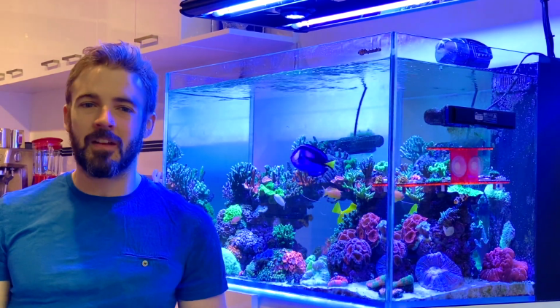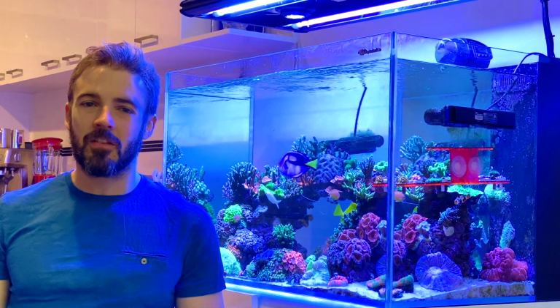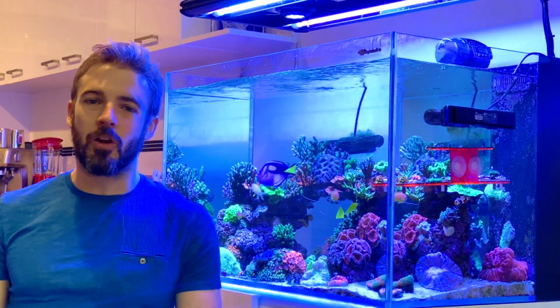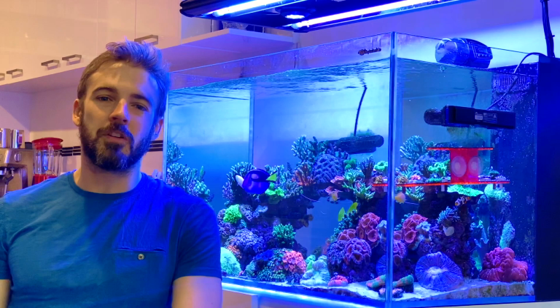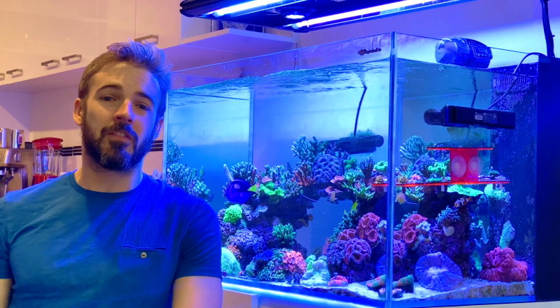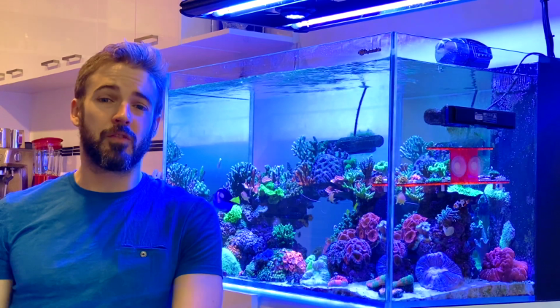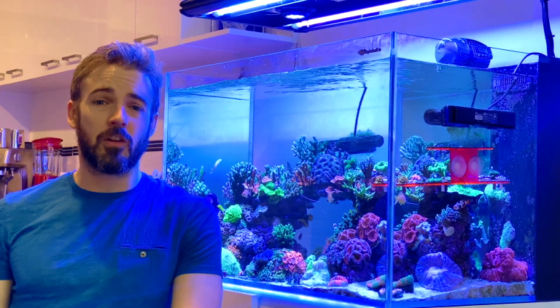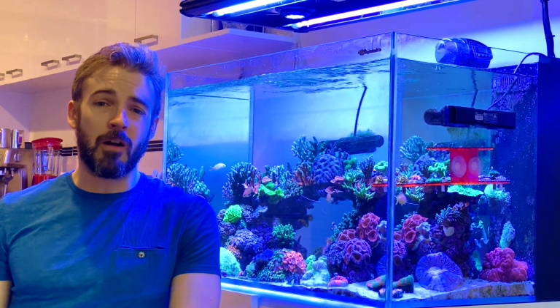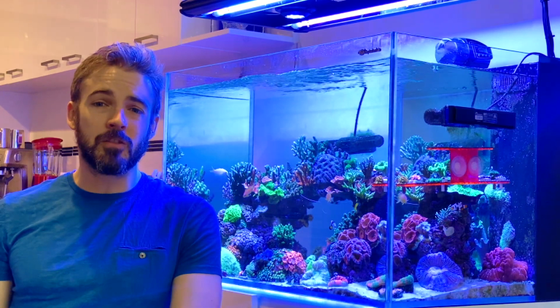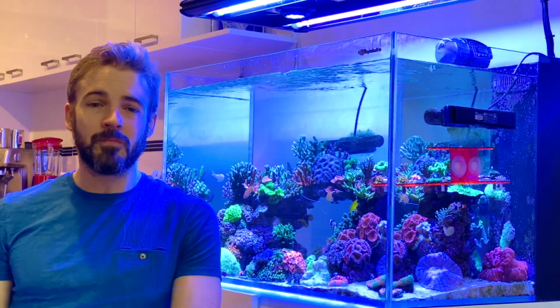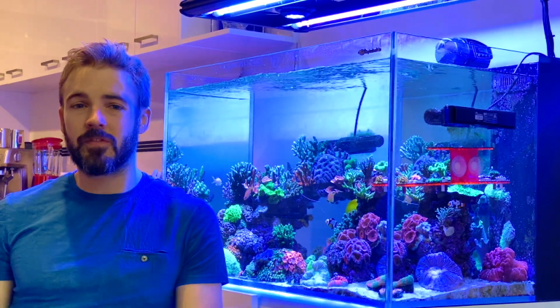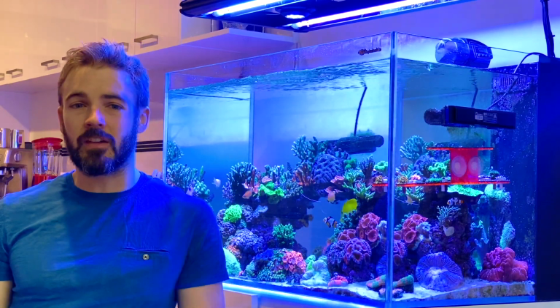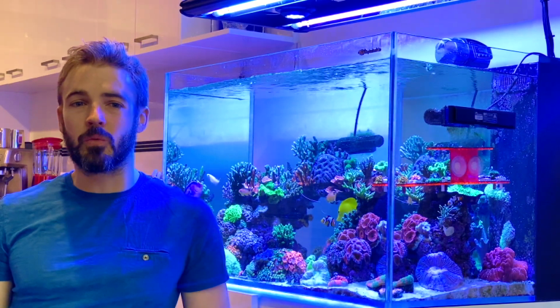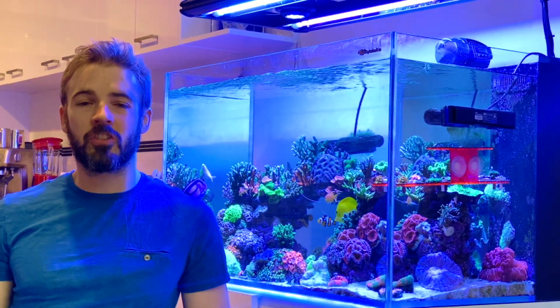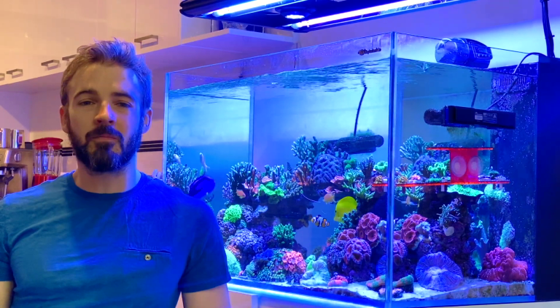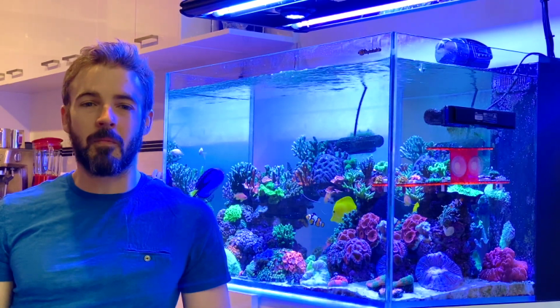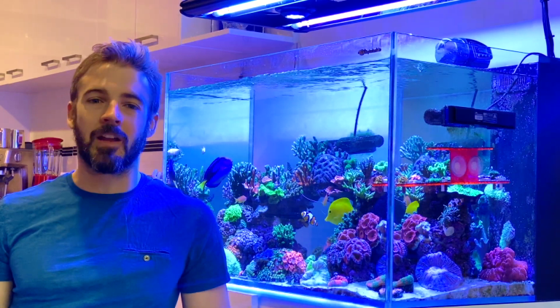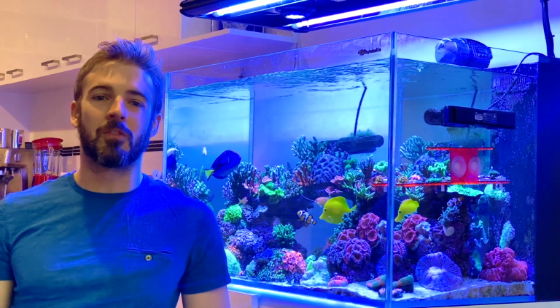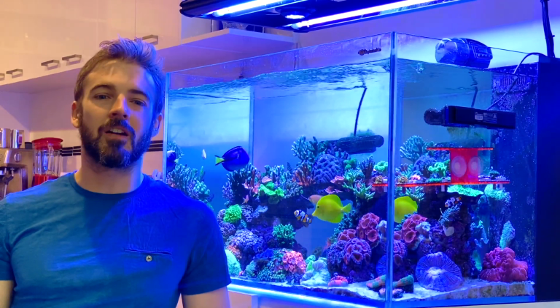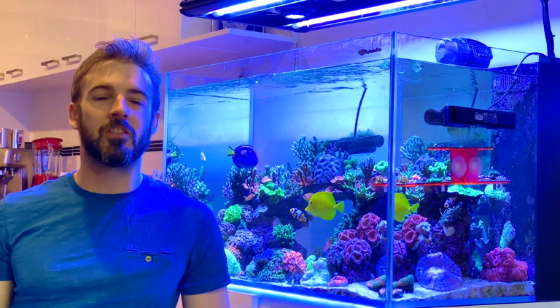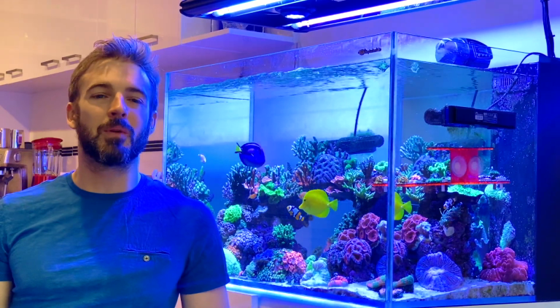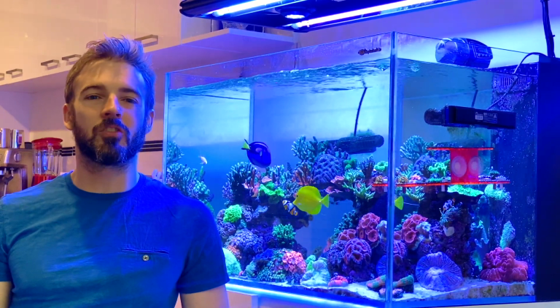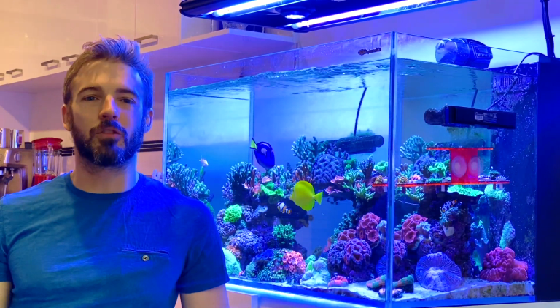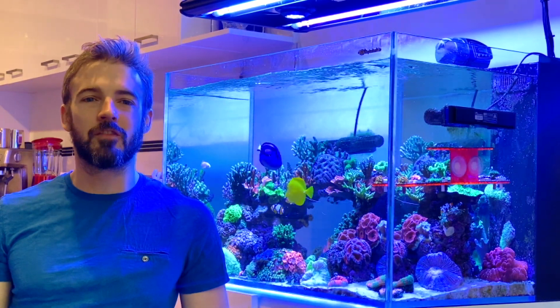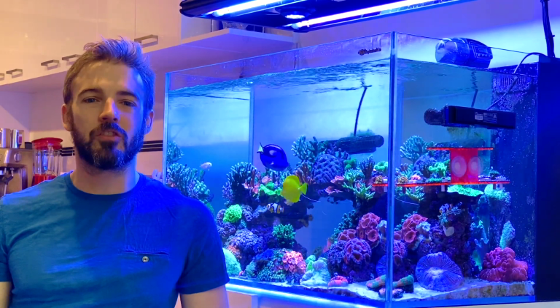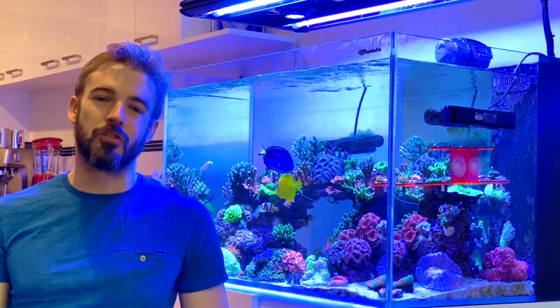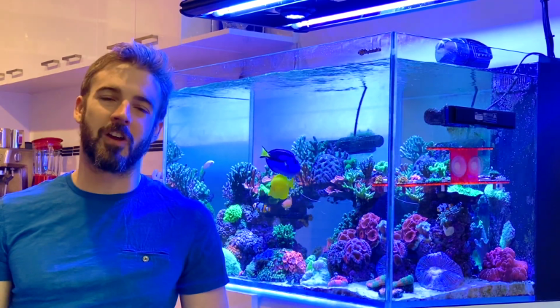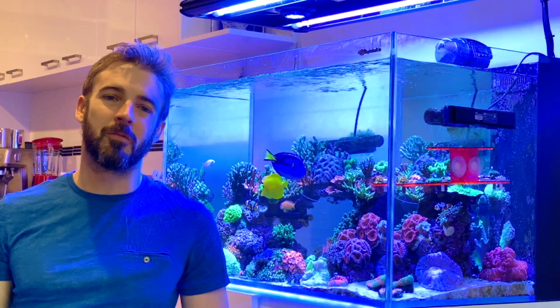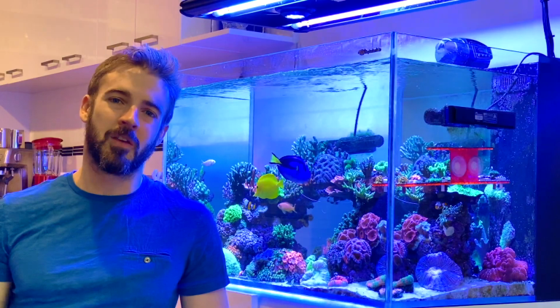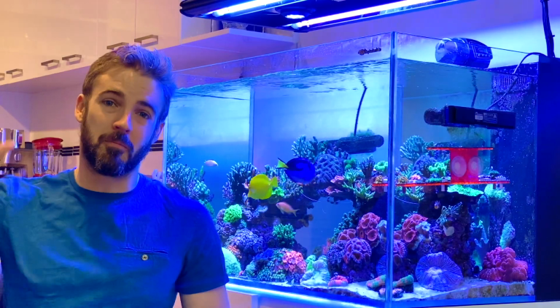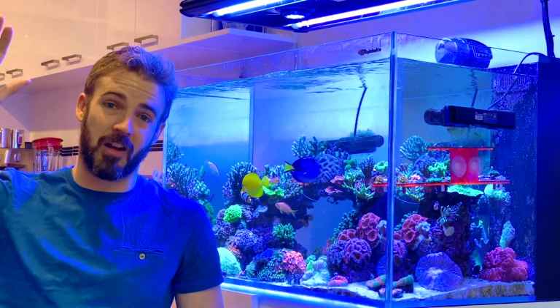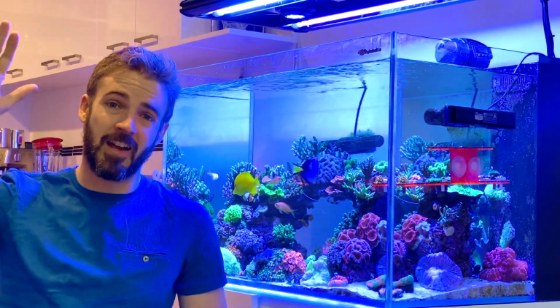I hope you found this video helpful. Thanks for watching — my name is Marcus and you've been watching the ReefNerd YouTube channel. Bye for now!